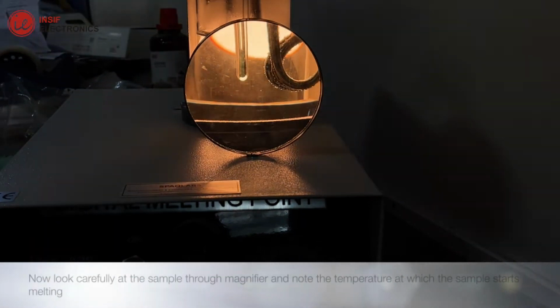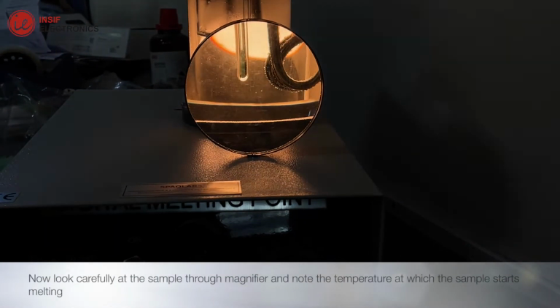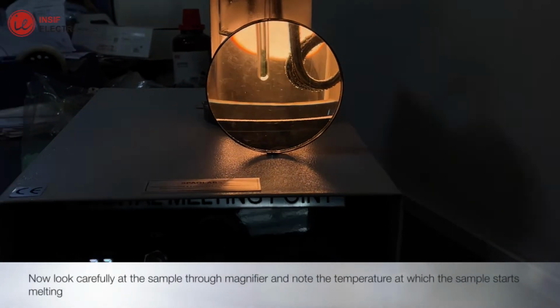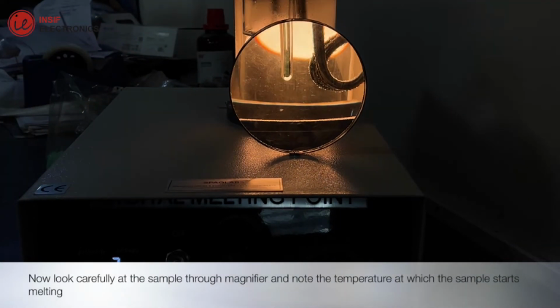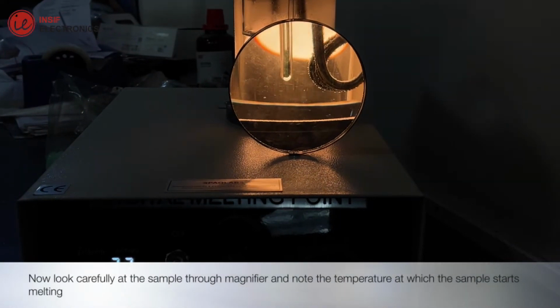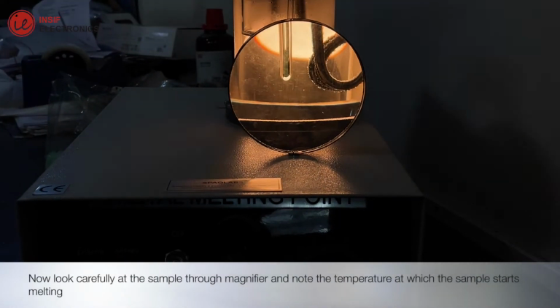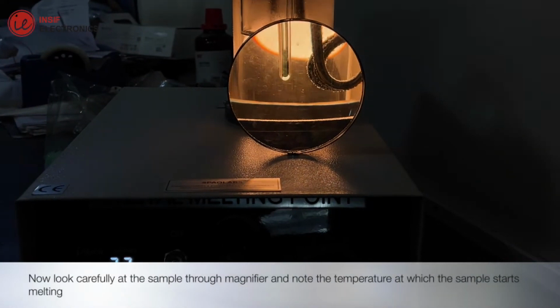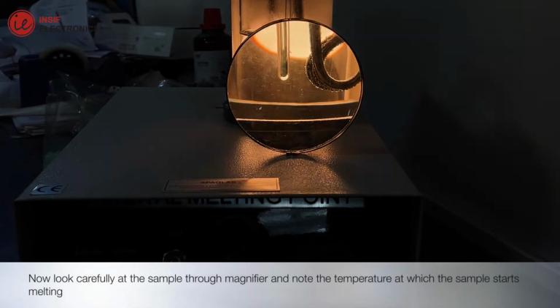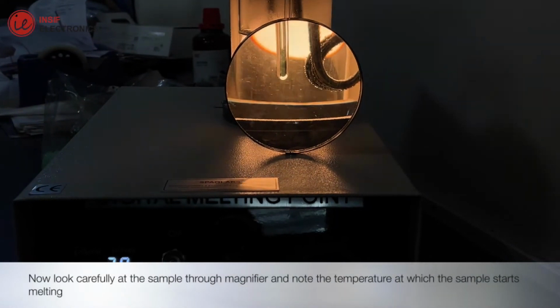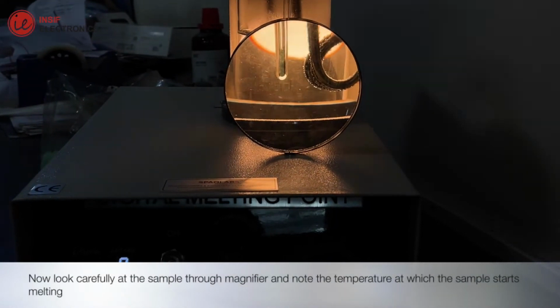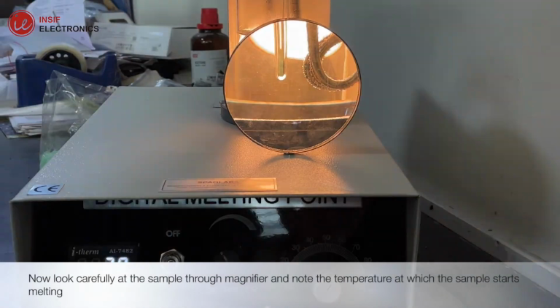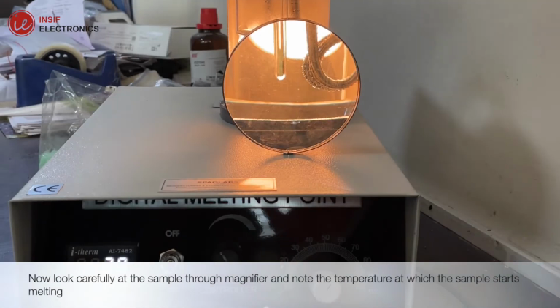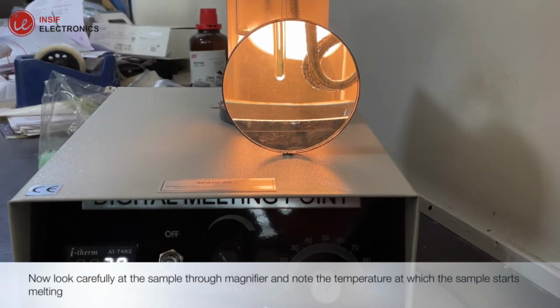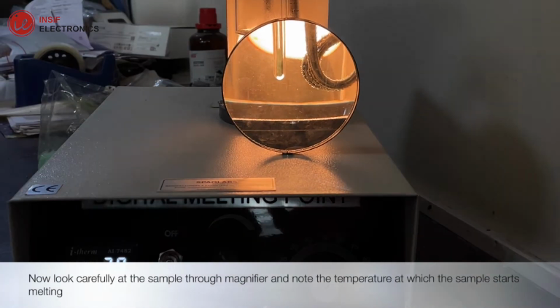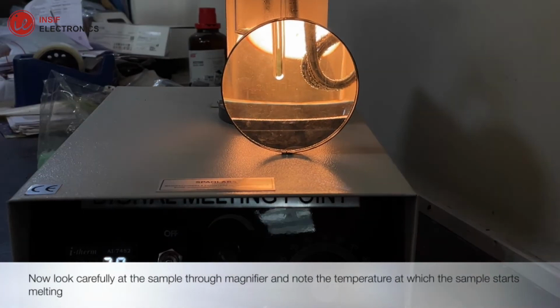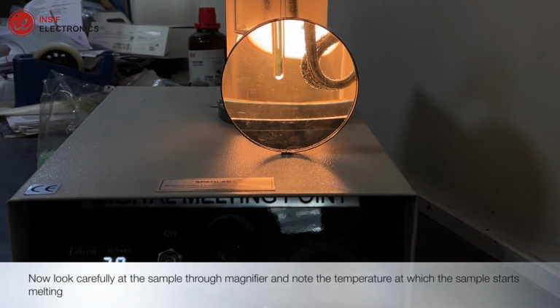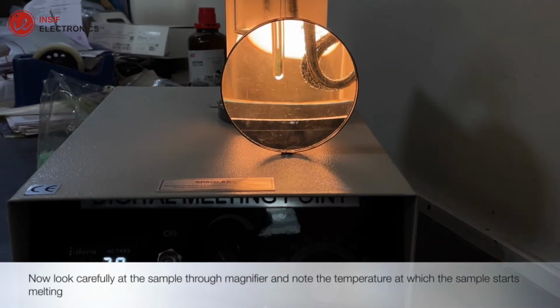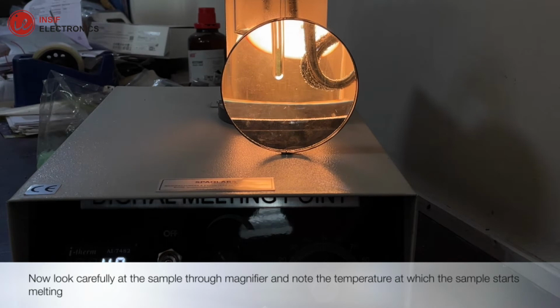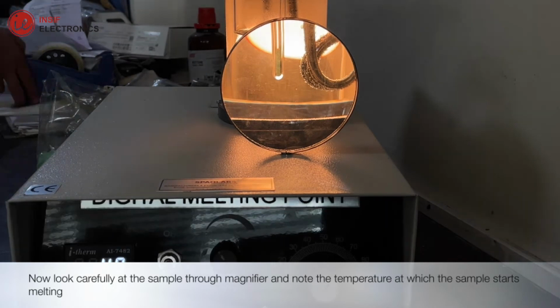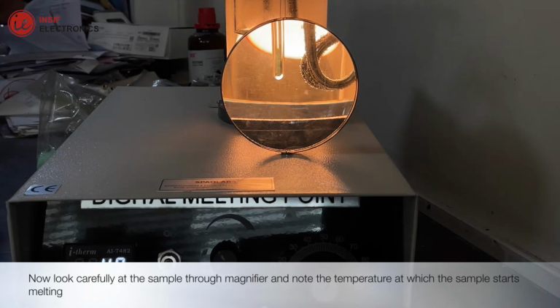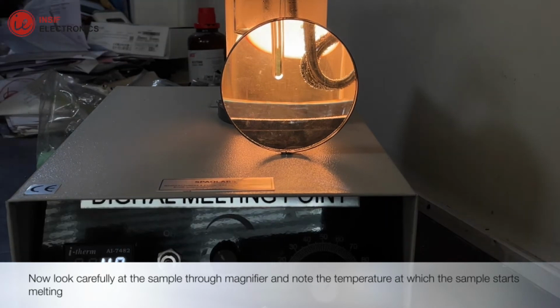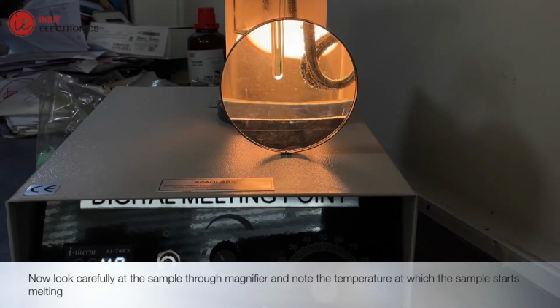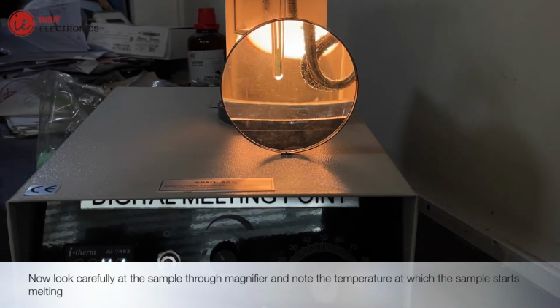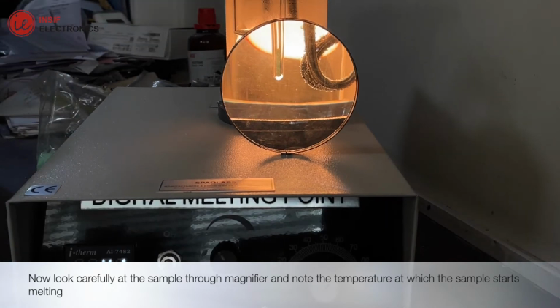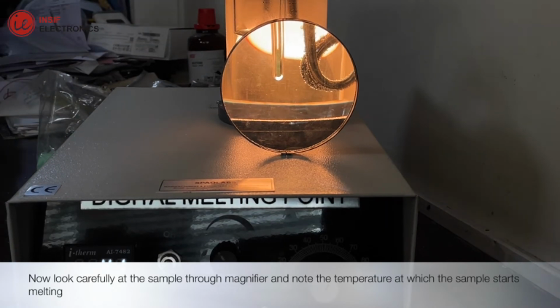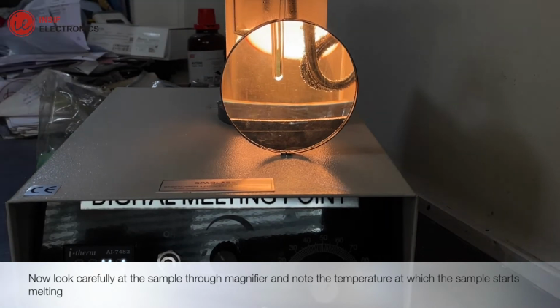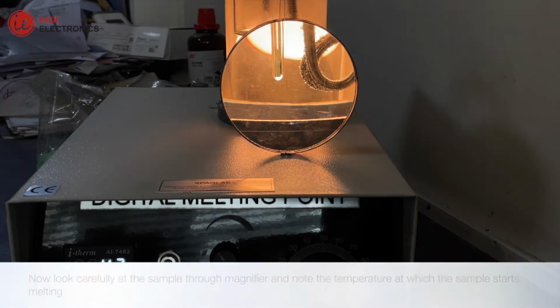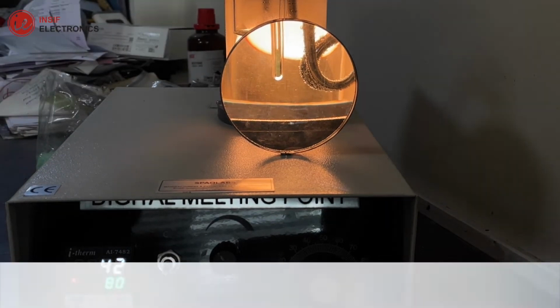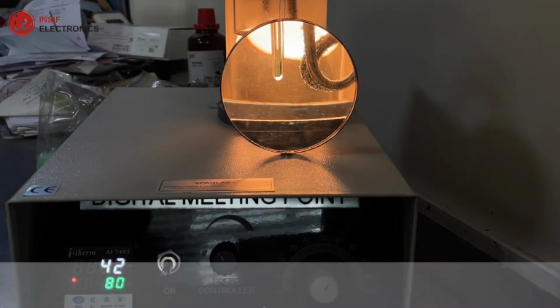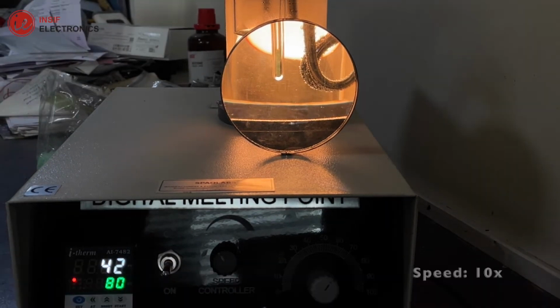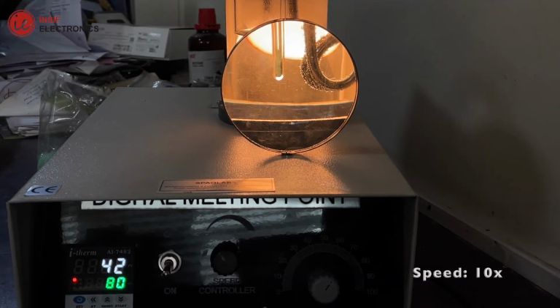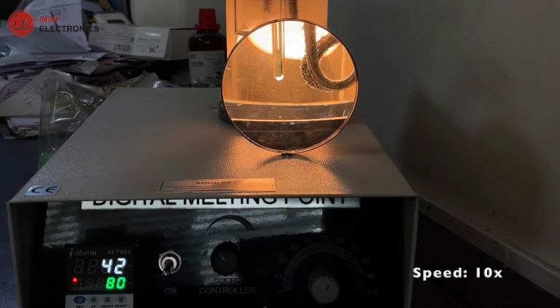Now look carefully at the sample through the magnifier and note the temperature at which the sample starts melting.